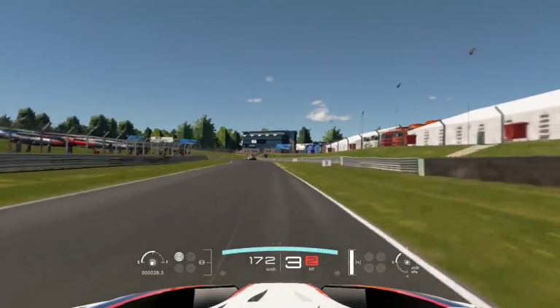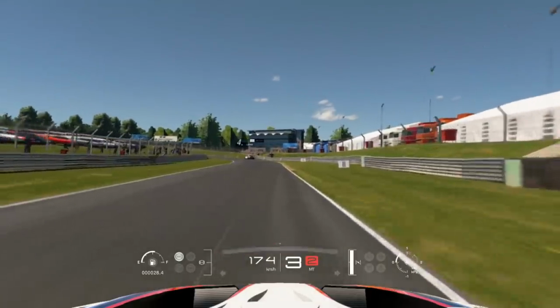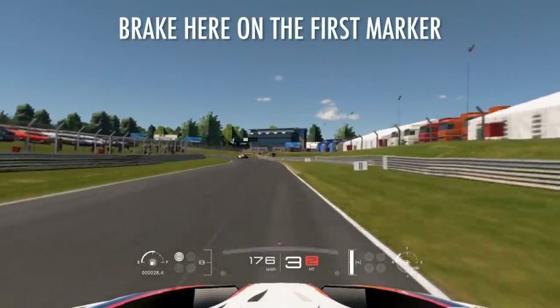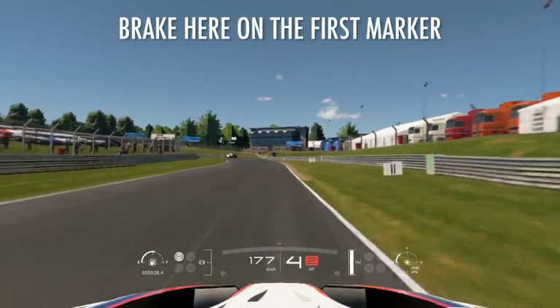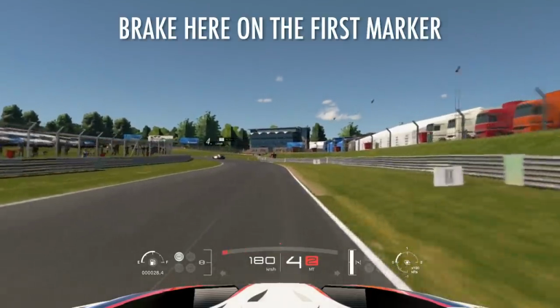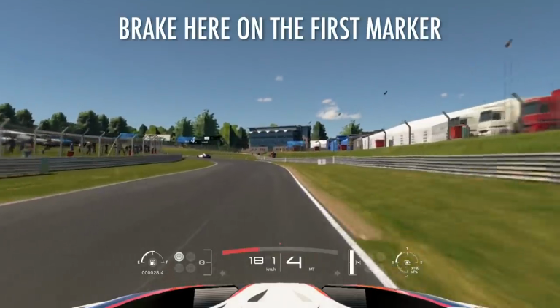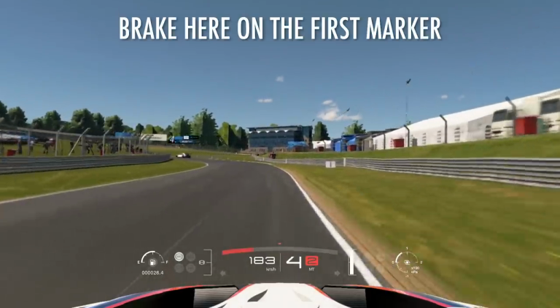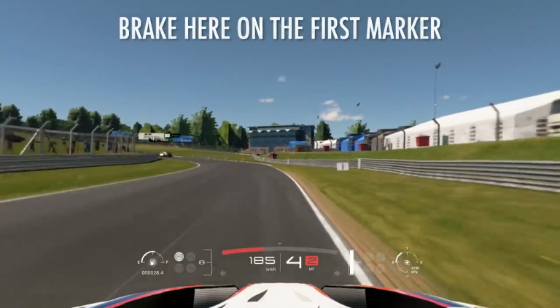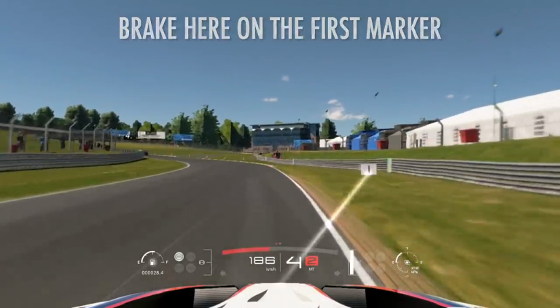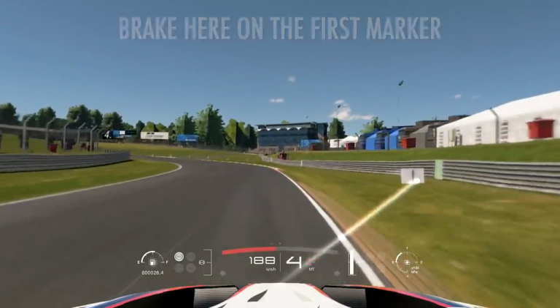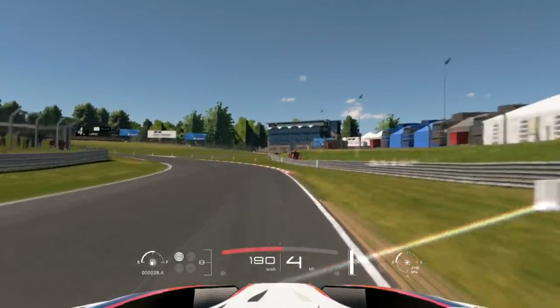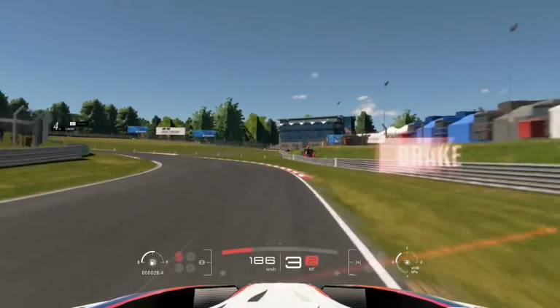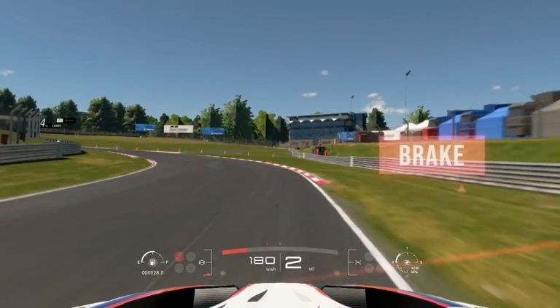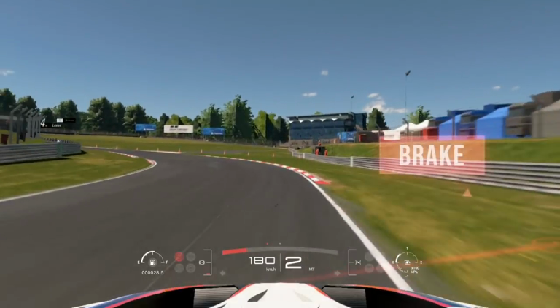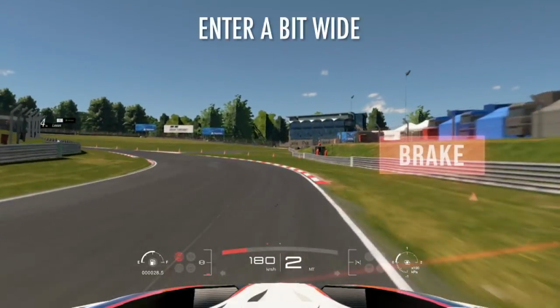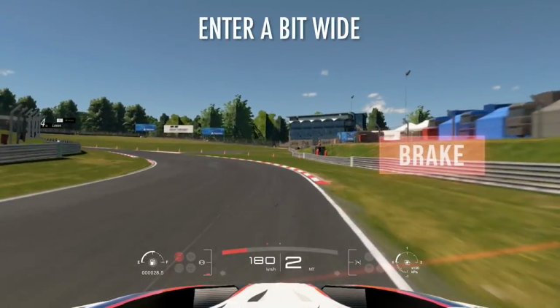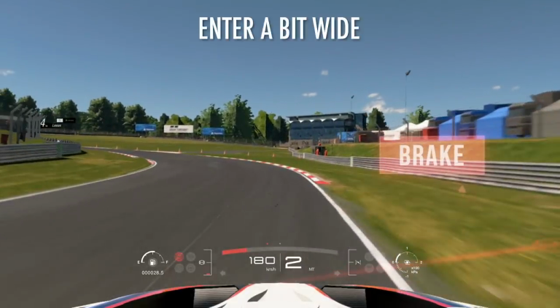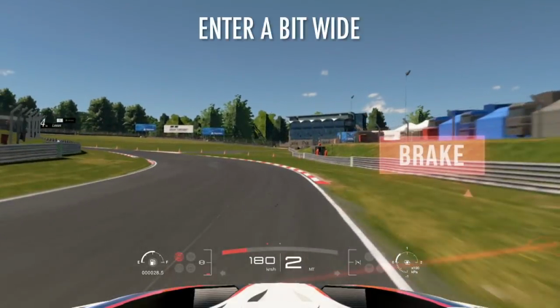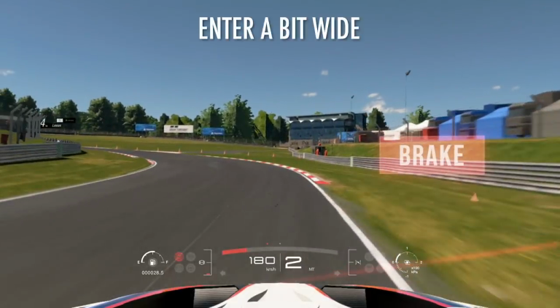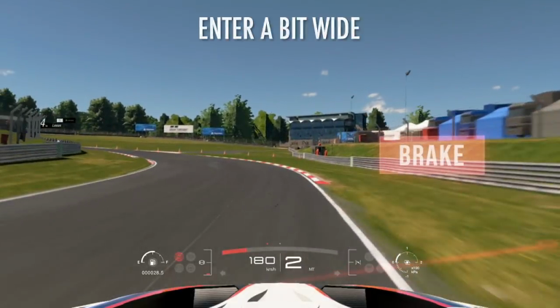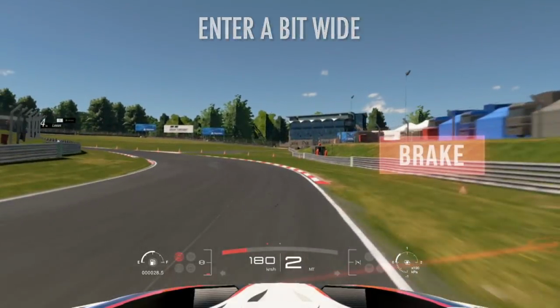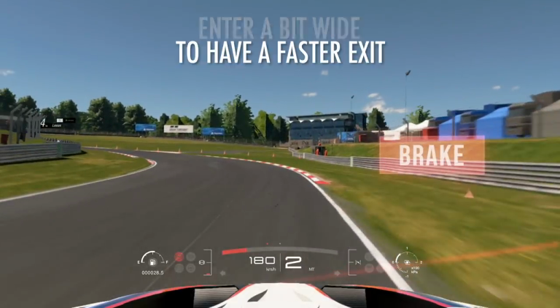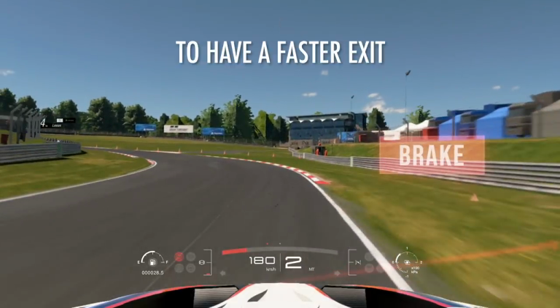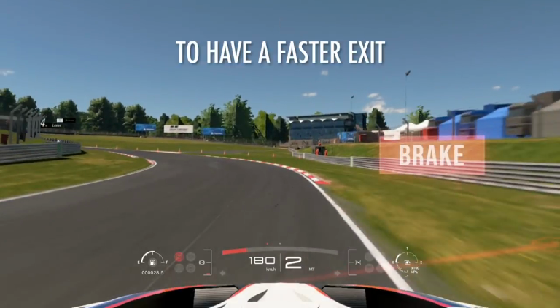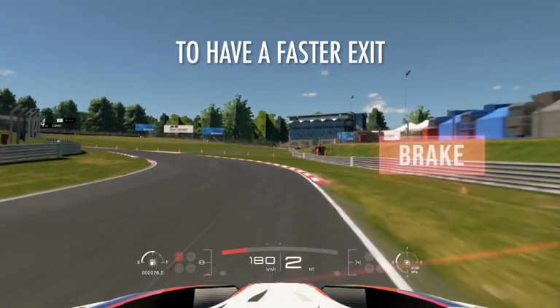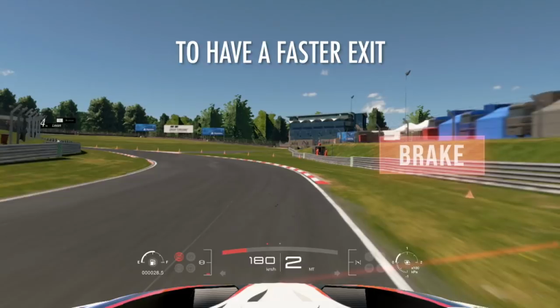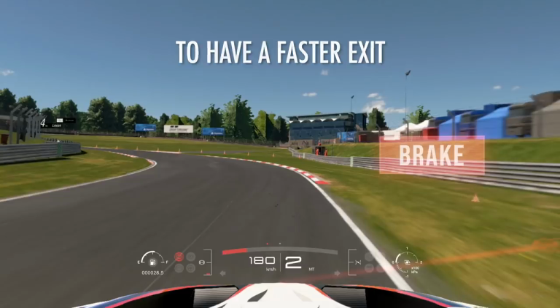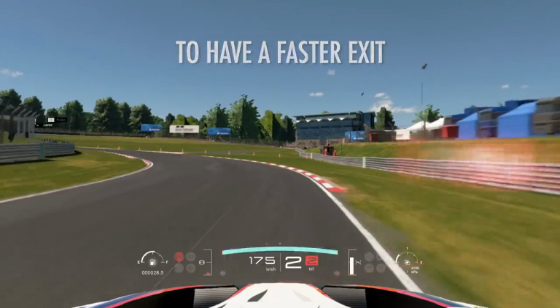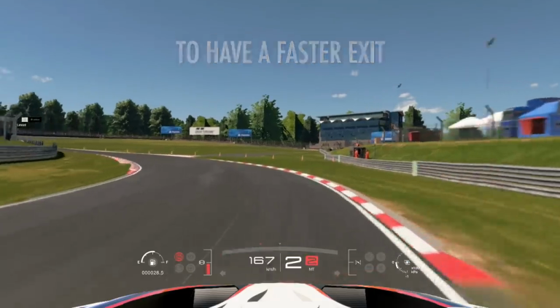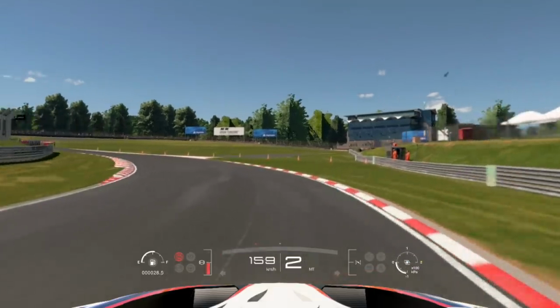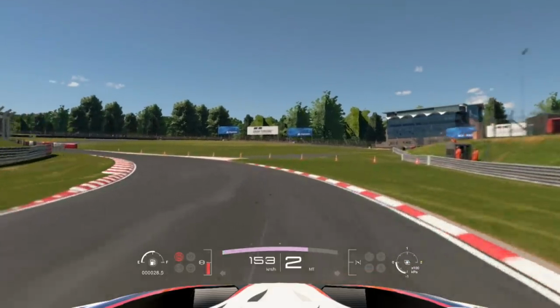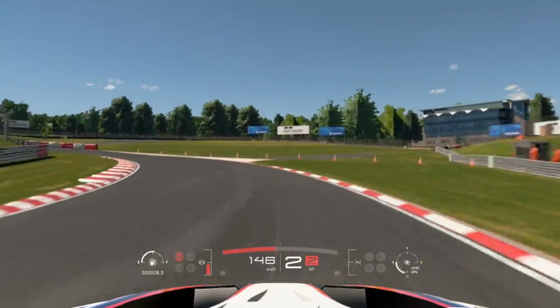Here you want to brake on the first marker. Enter a little bit wide to have a faster exit on this turn.